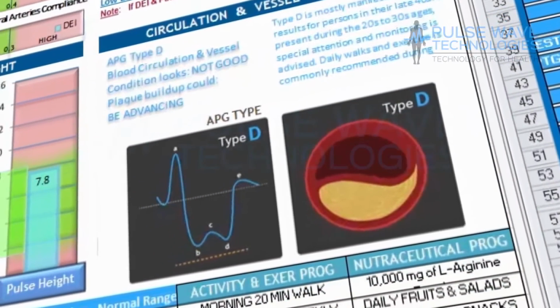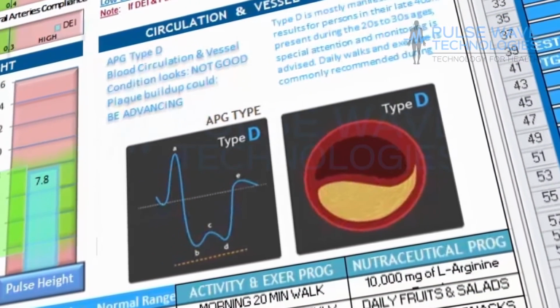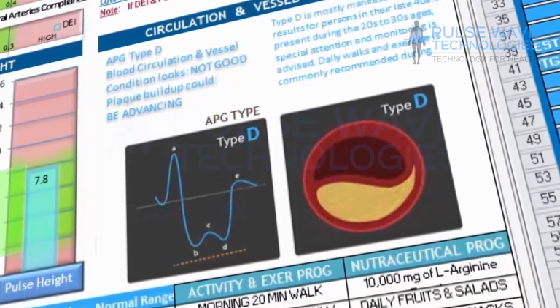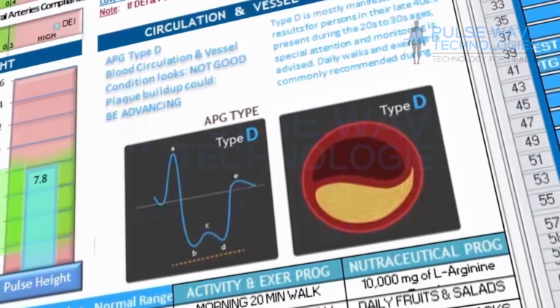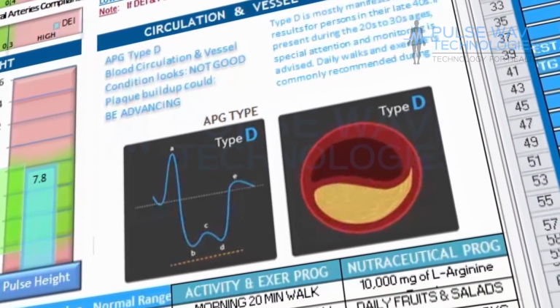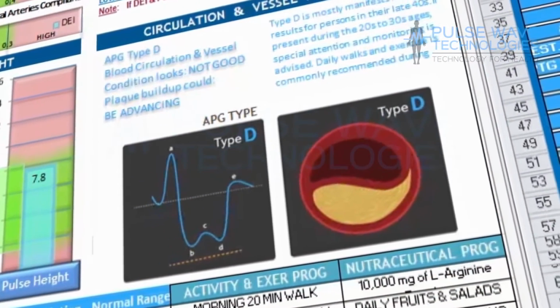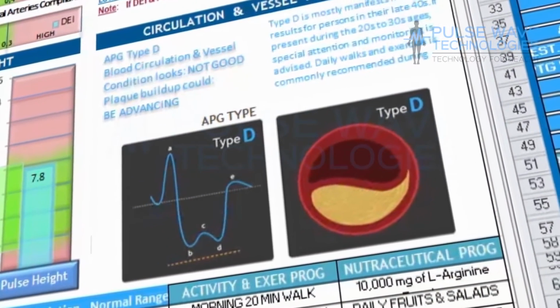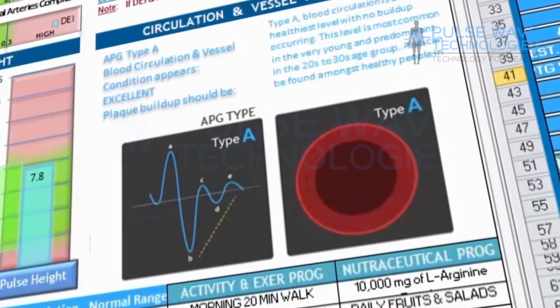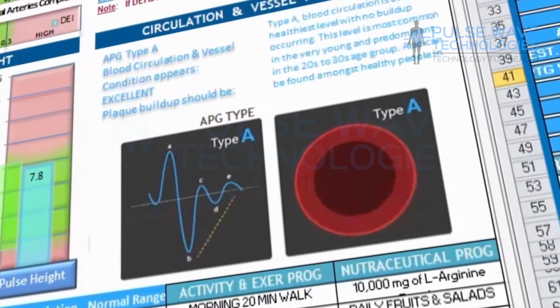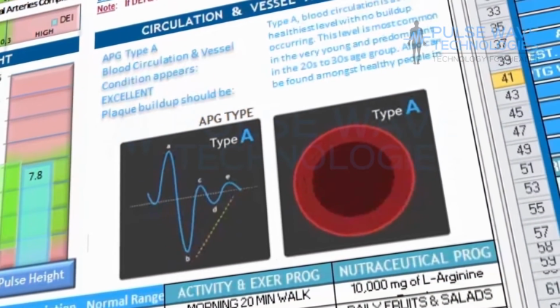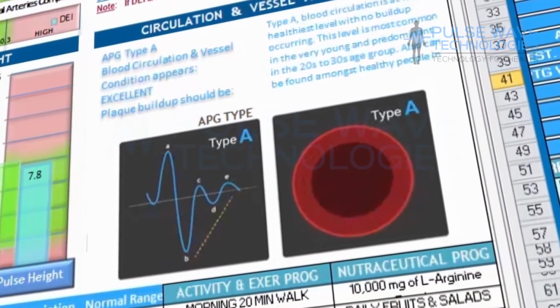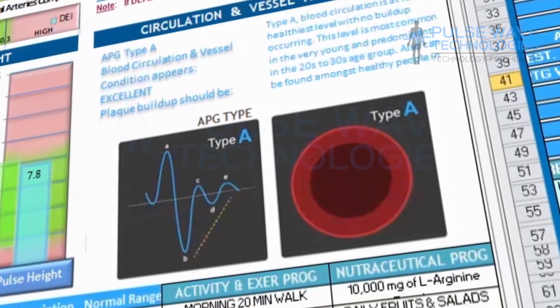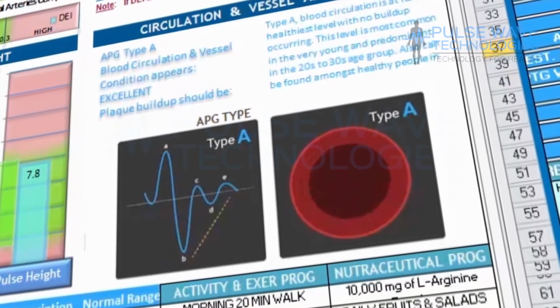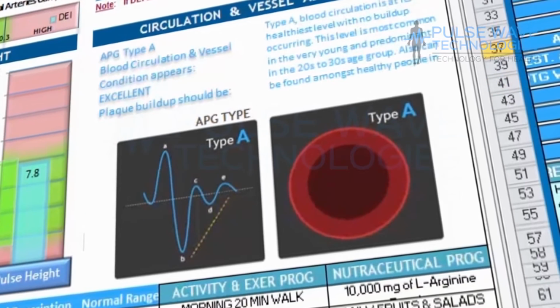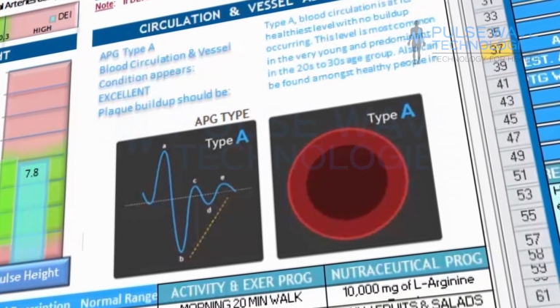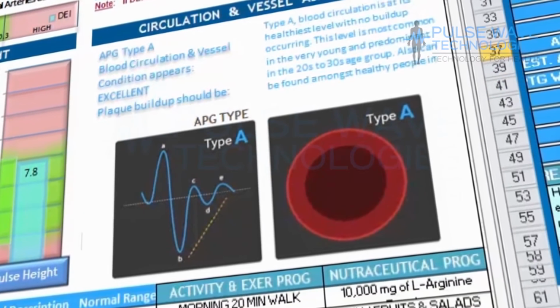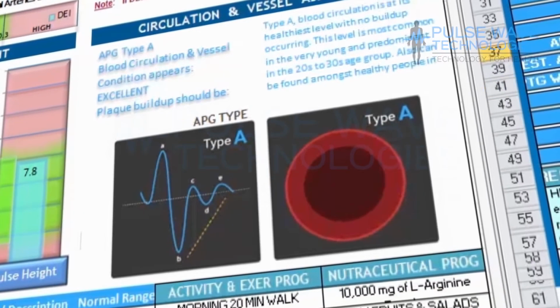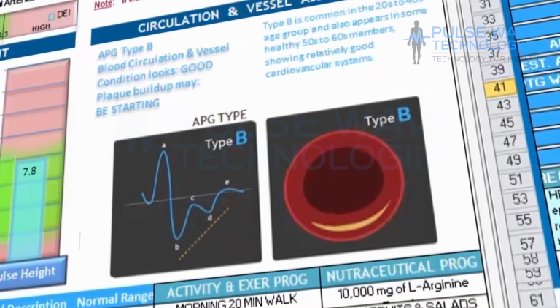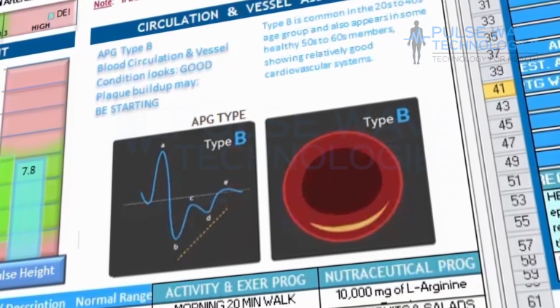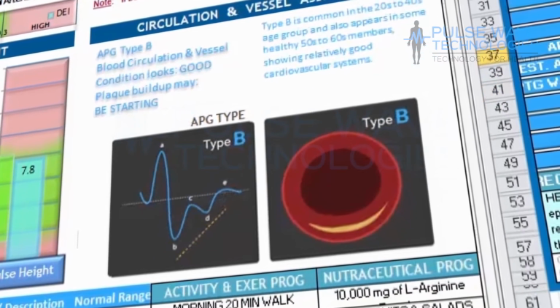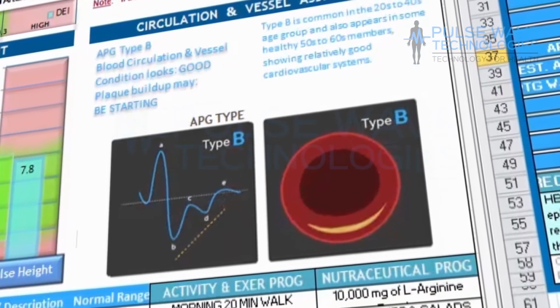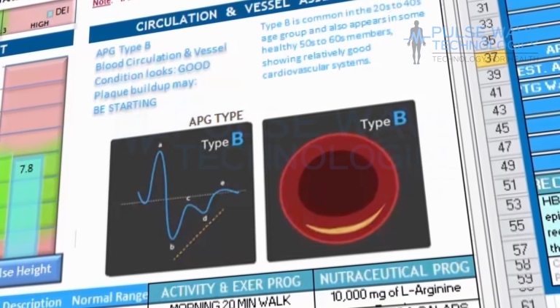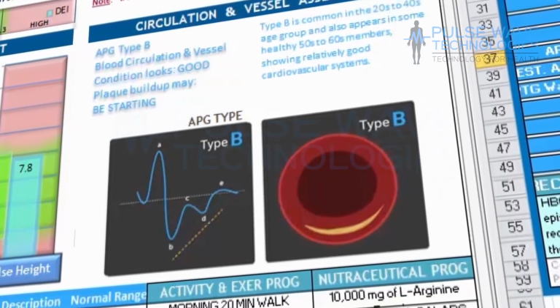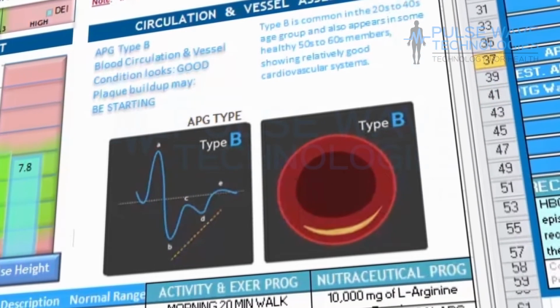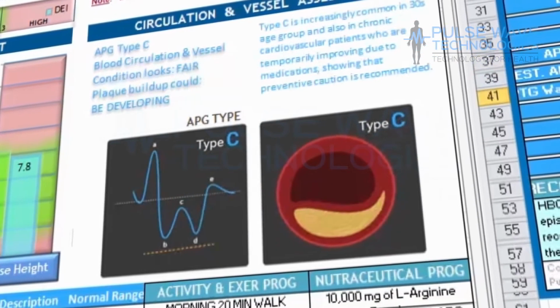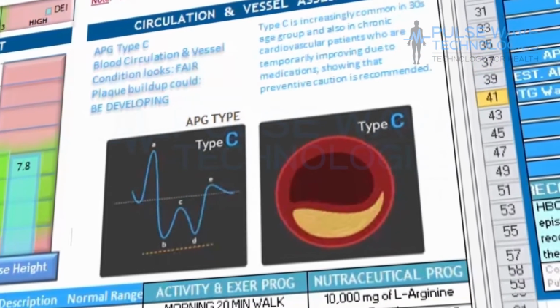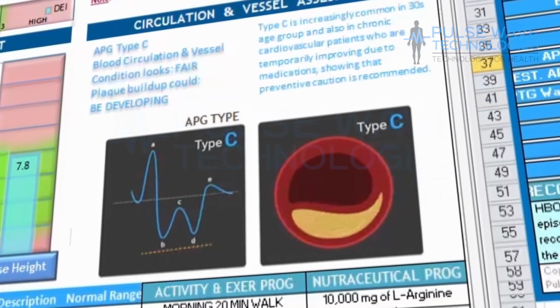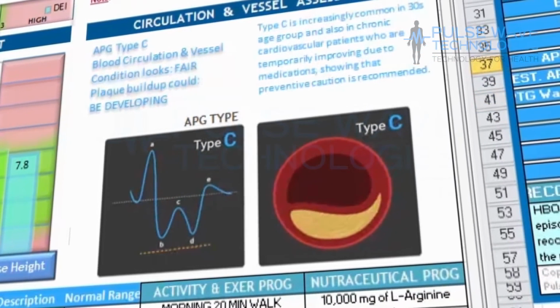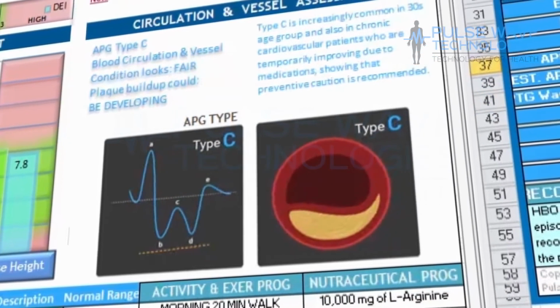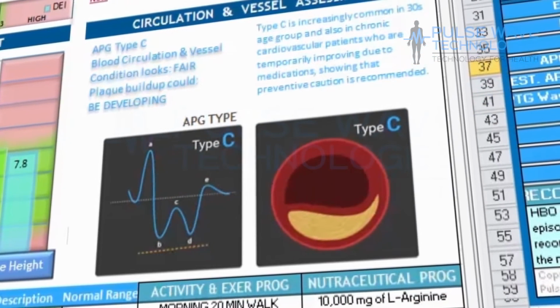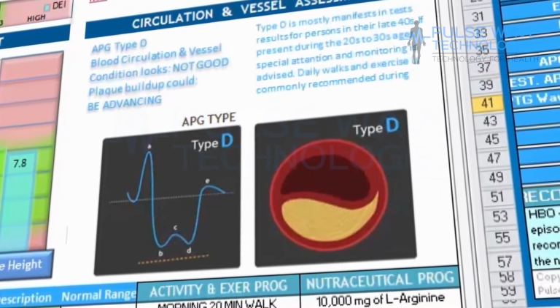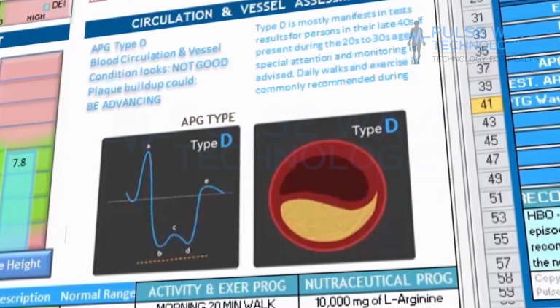Now we can see the interpretive guides, showing the difference between patients starting at the A type pulsewave, all the way to the G type.